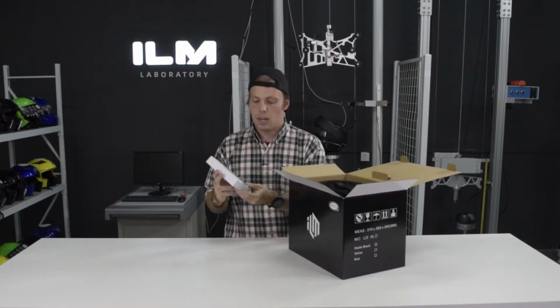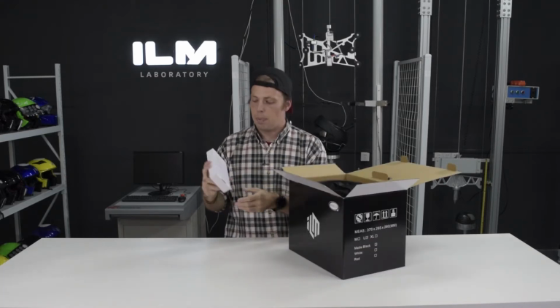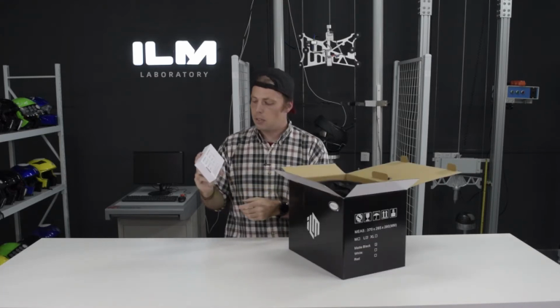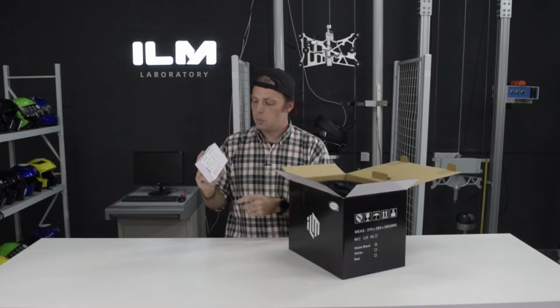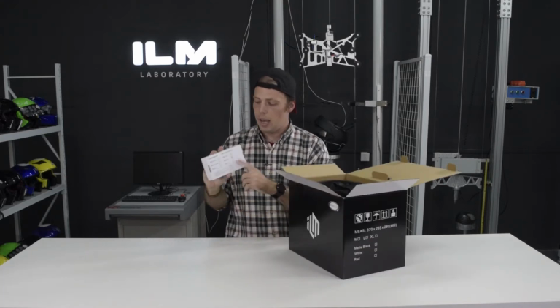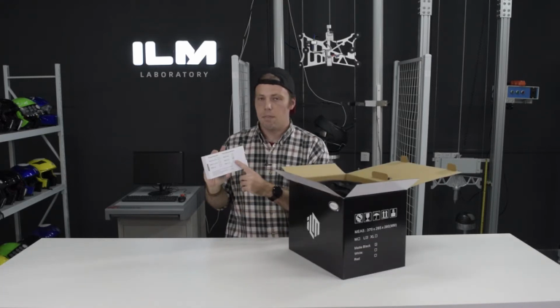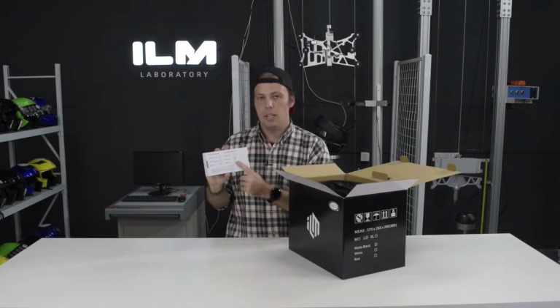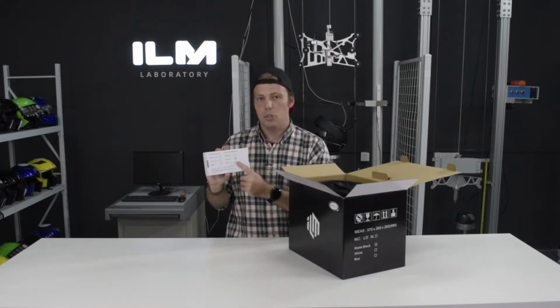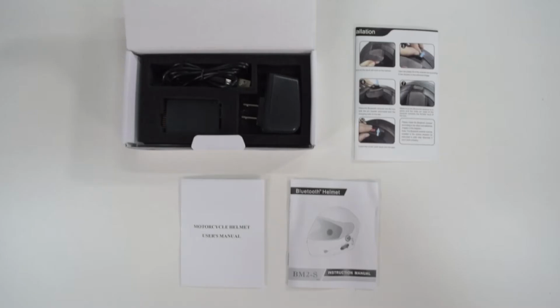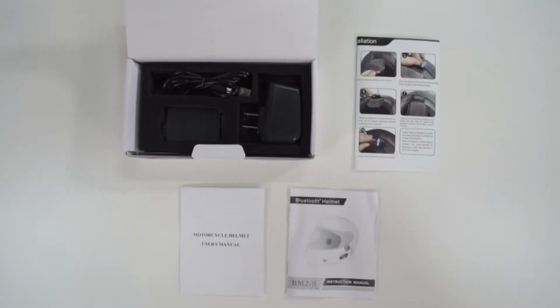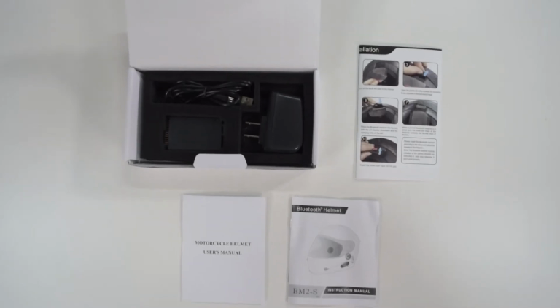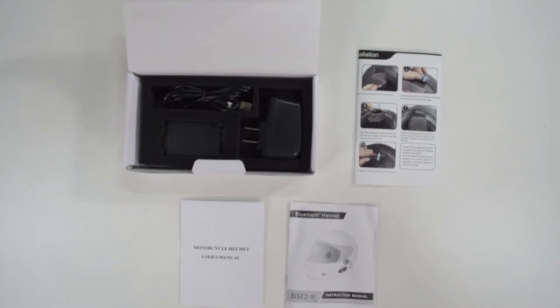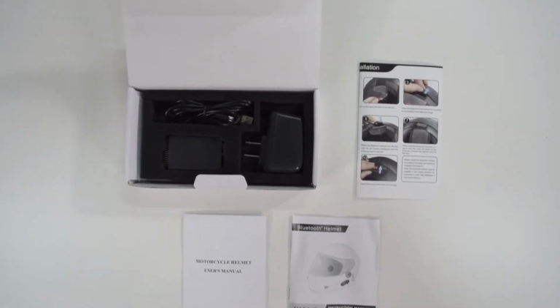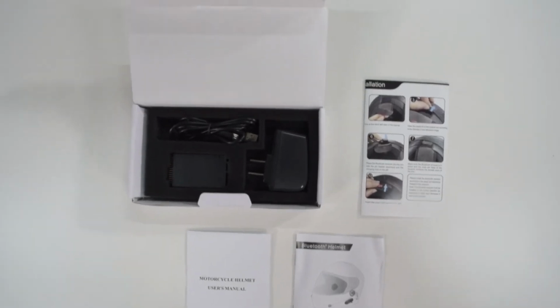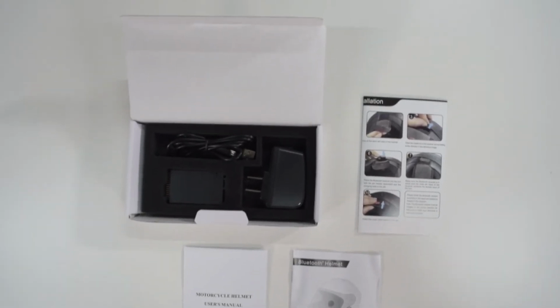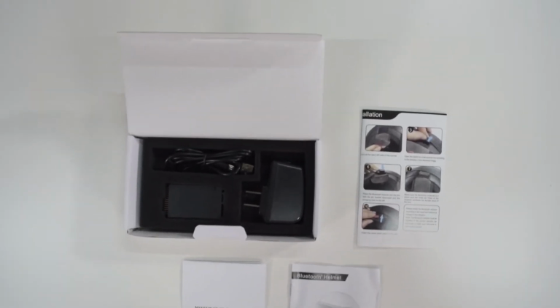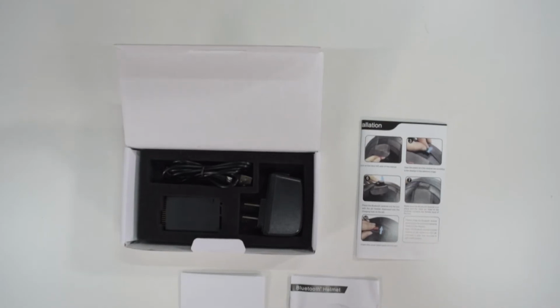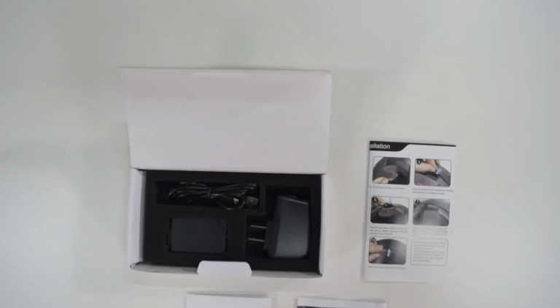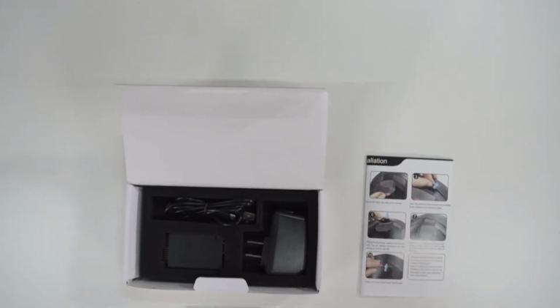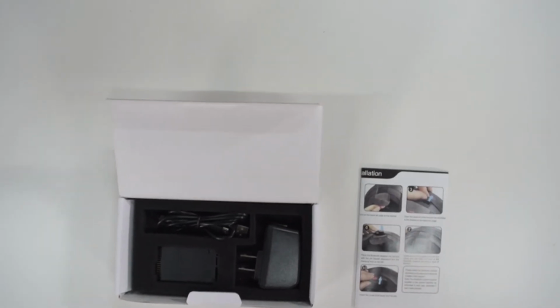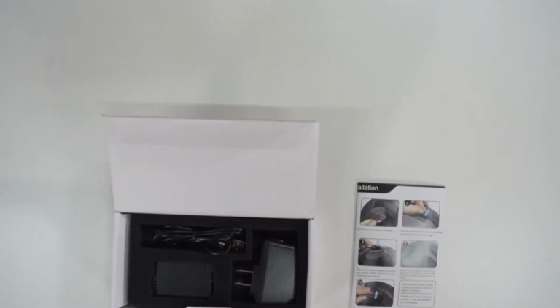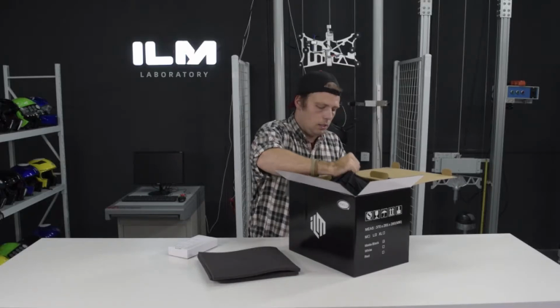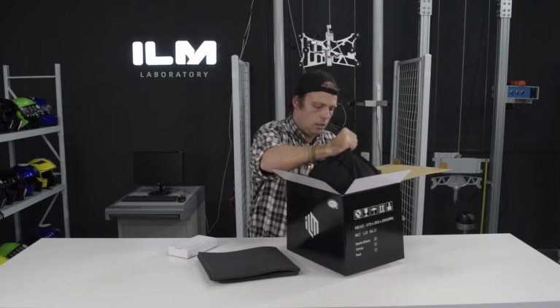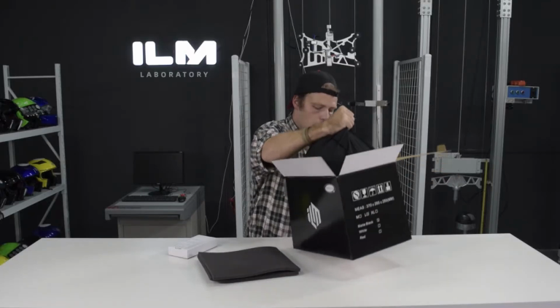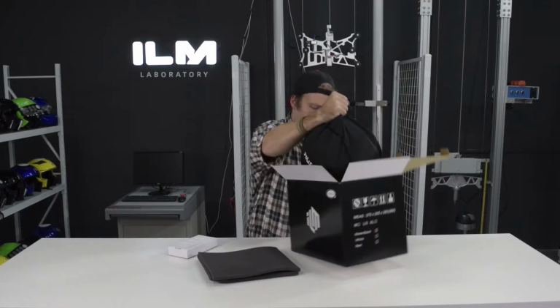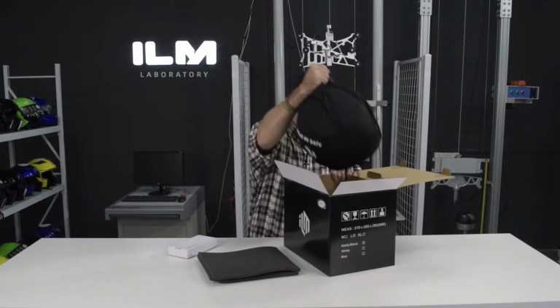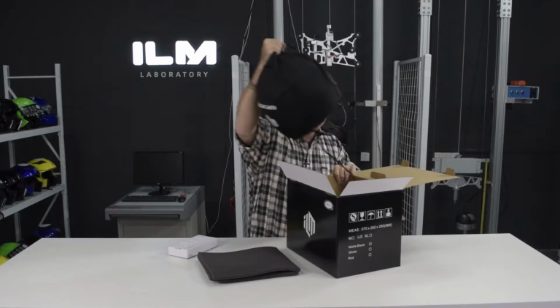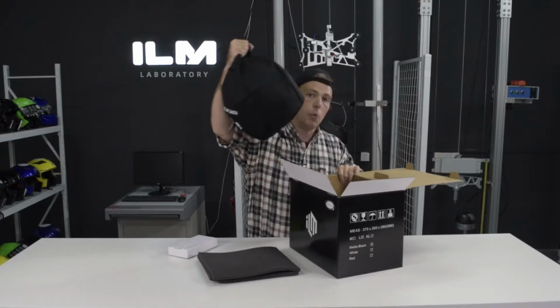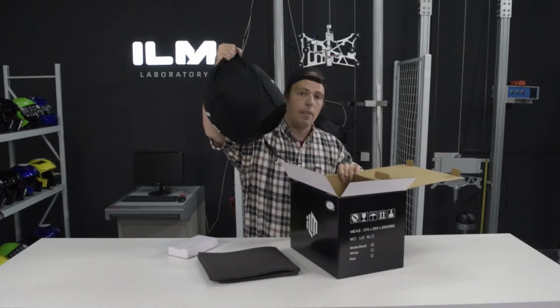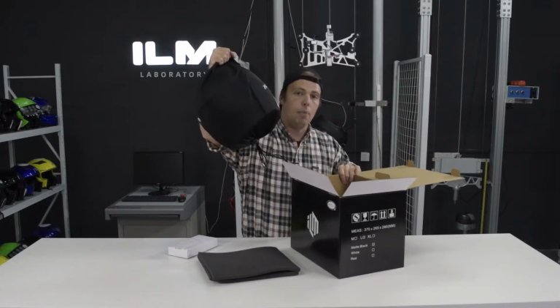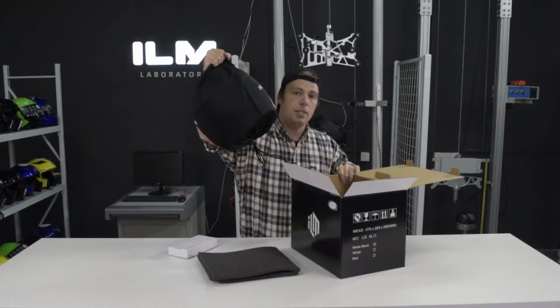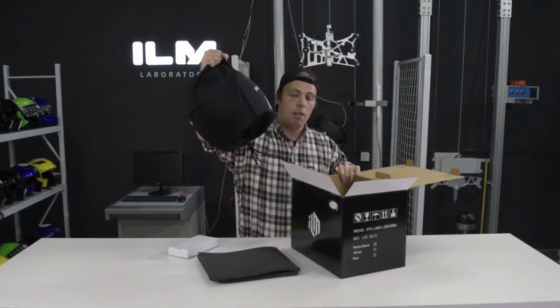Inside of the box we have the intercom system, we have some extra padding, and then we have the helmet itself.